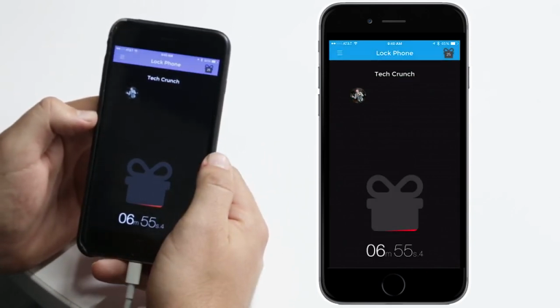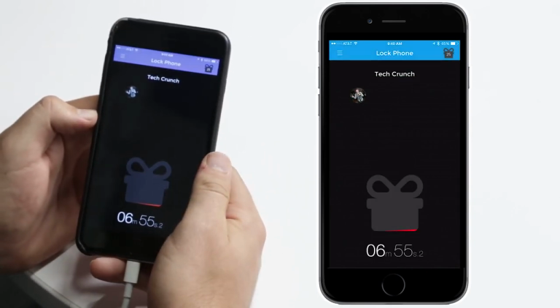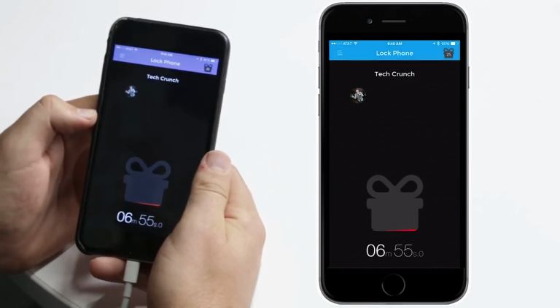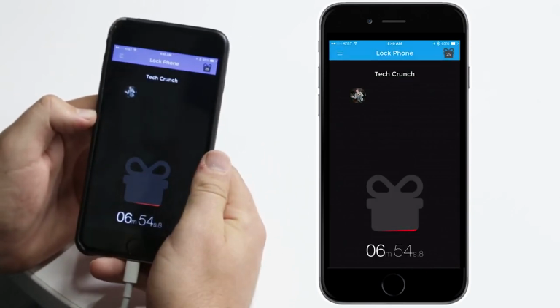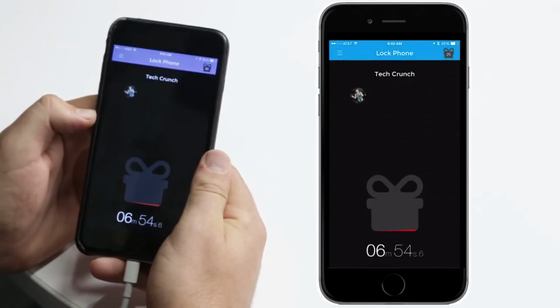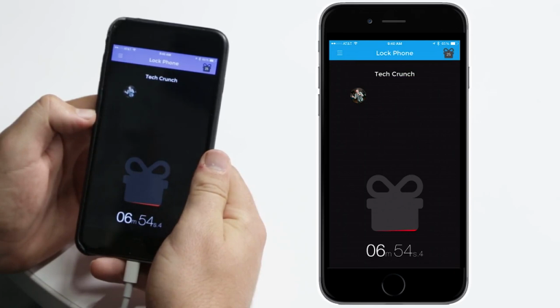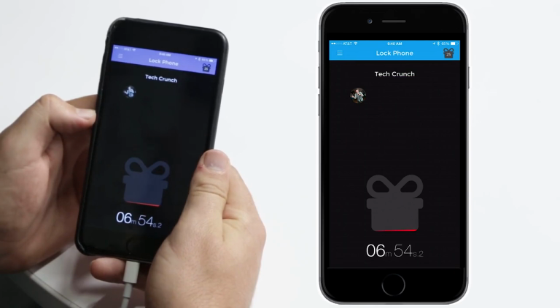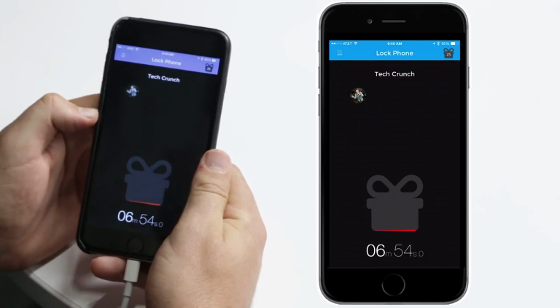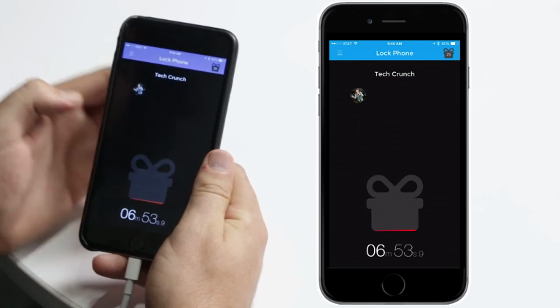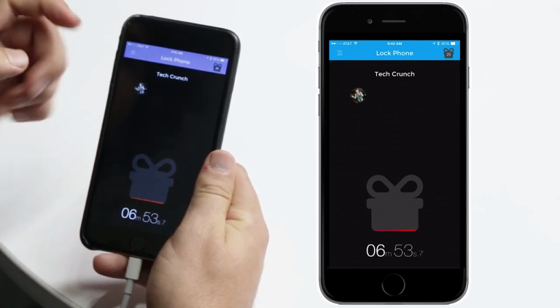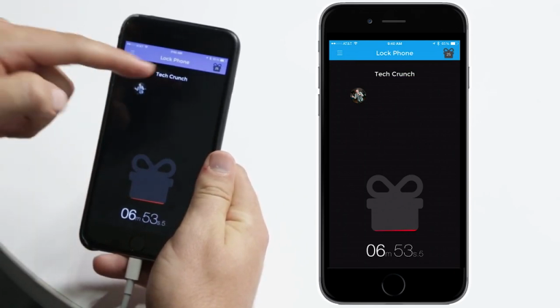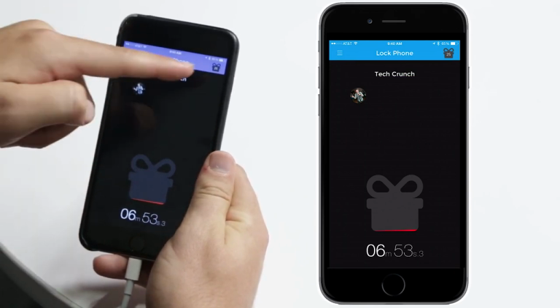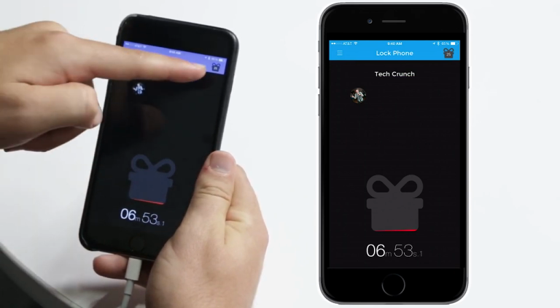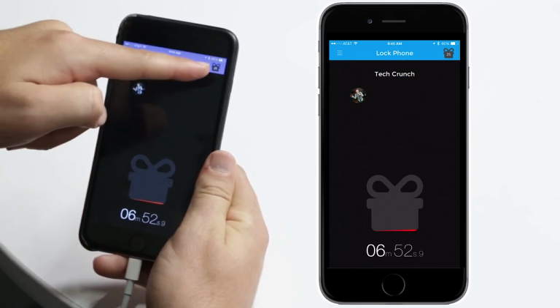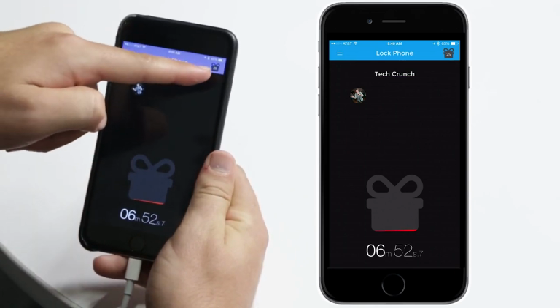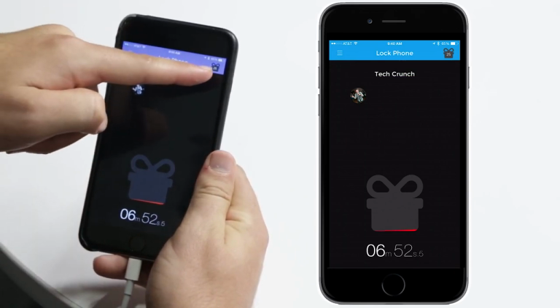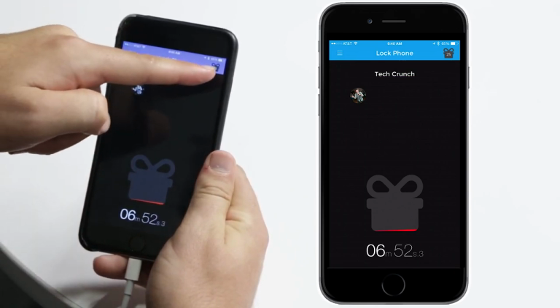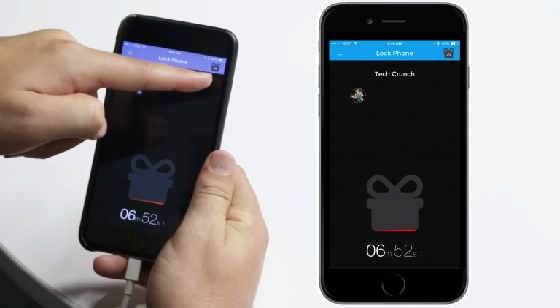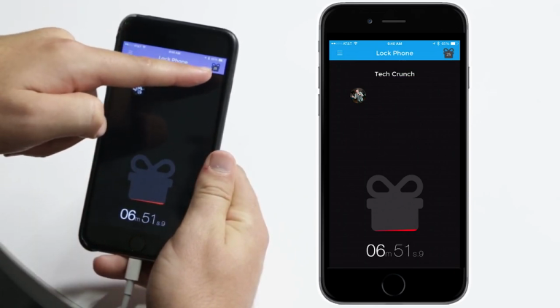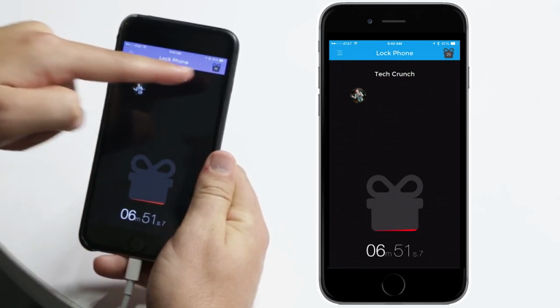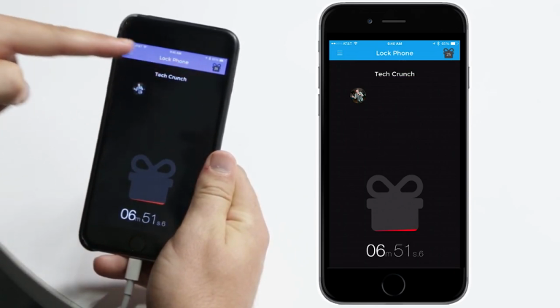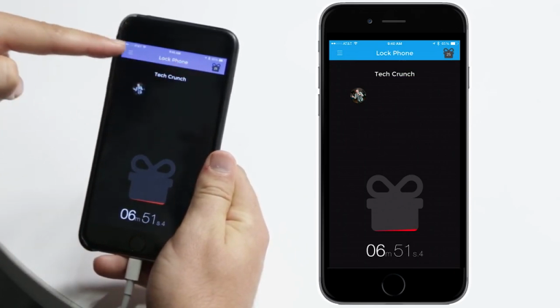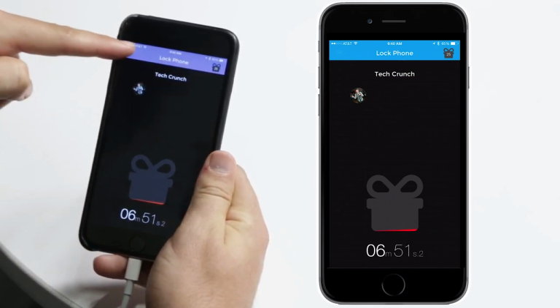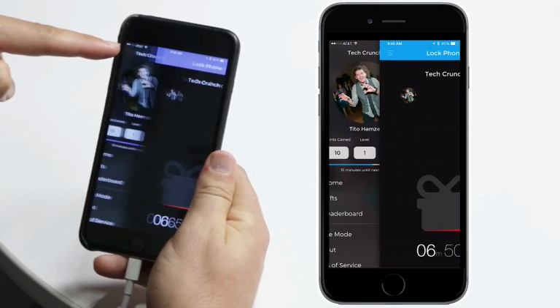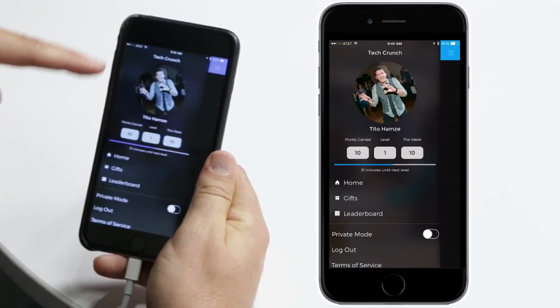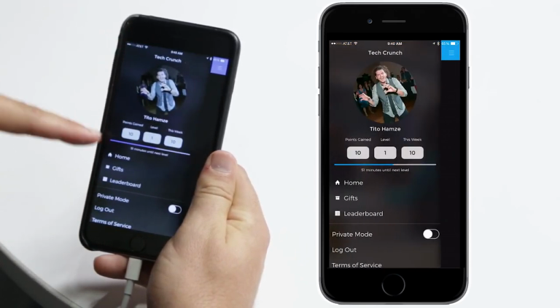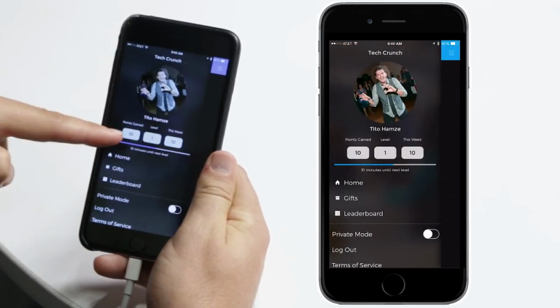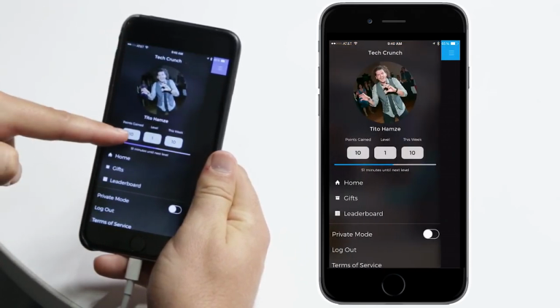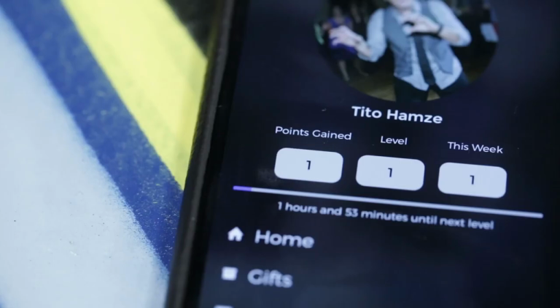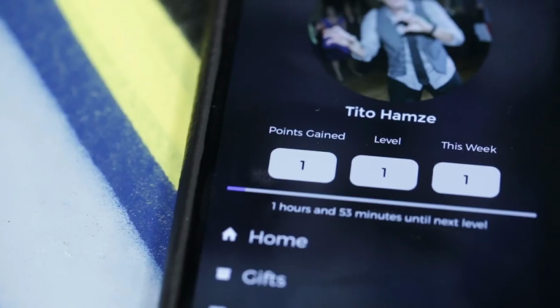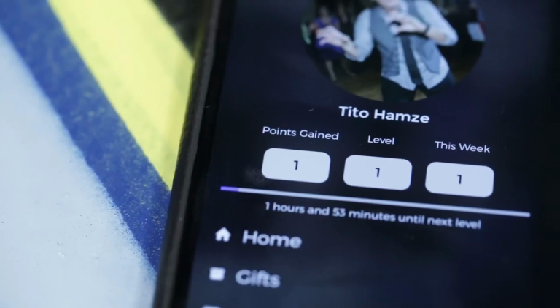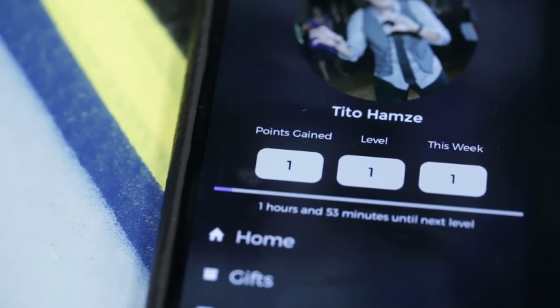The more points you get, the higher levels you move up. There are the points, and there you can see the levels.